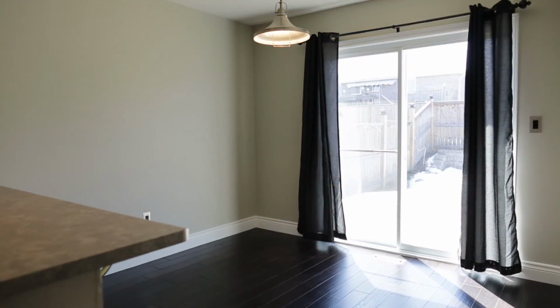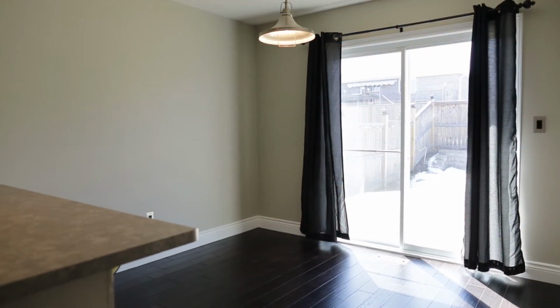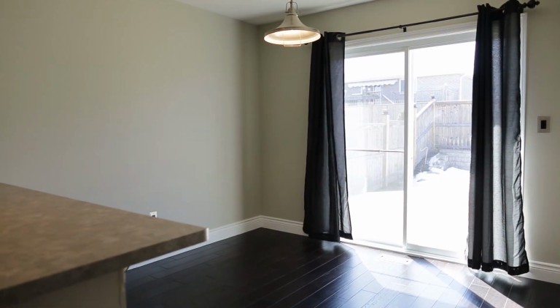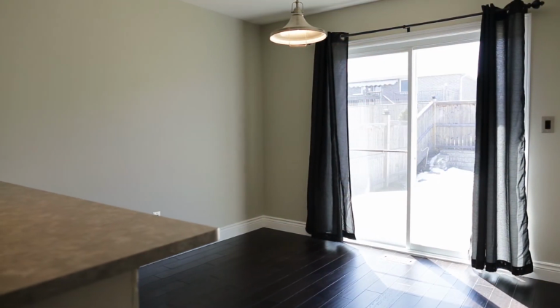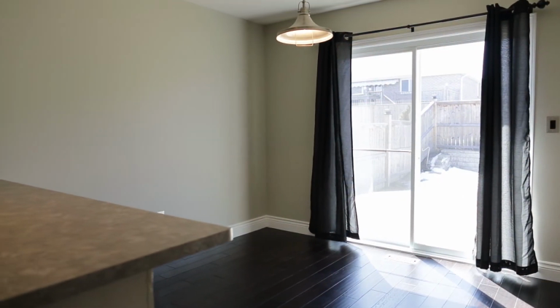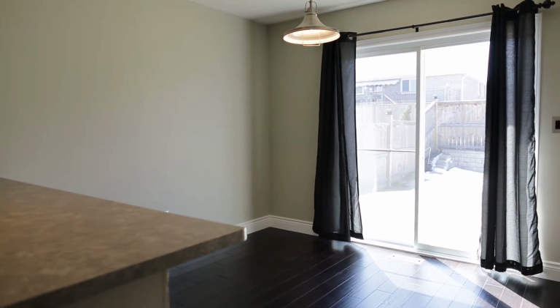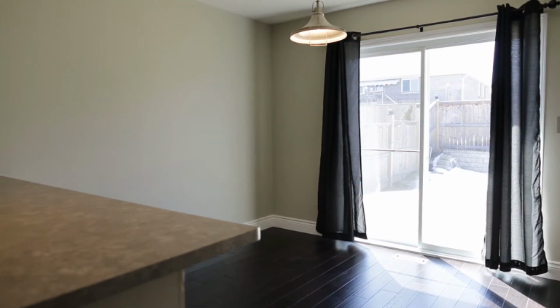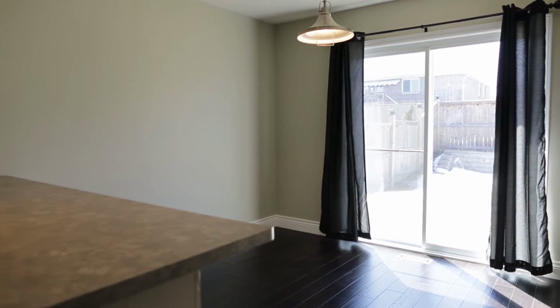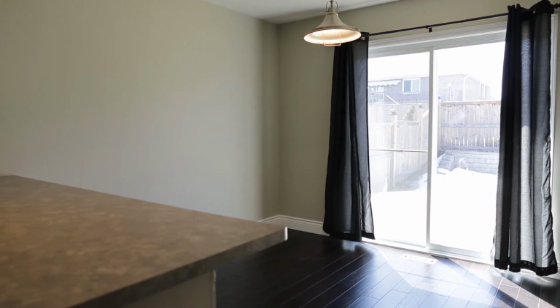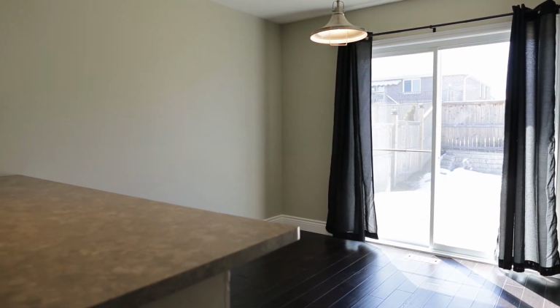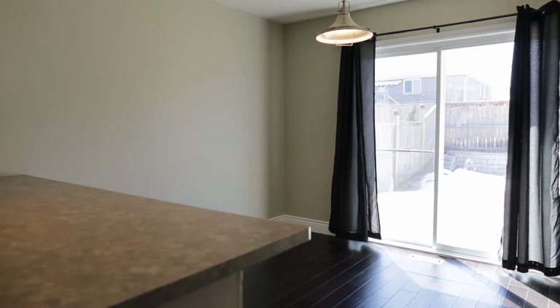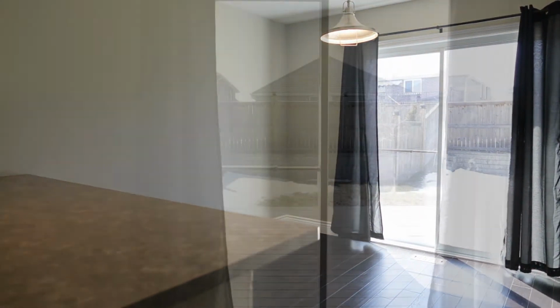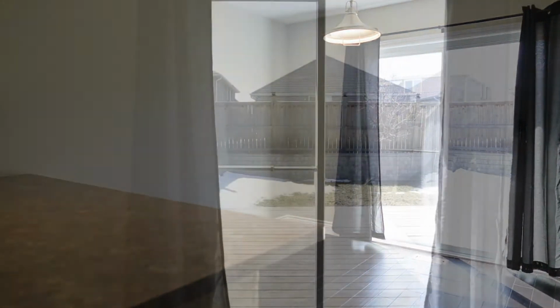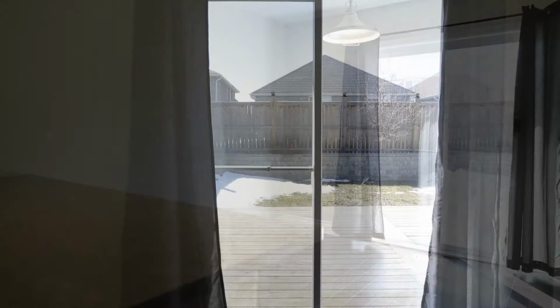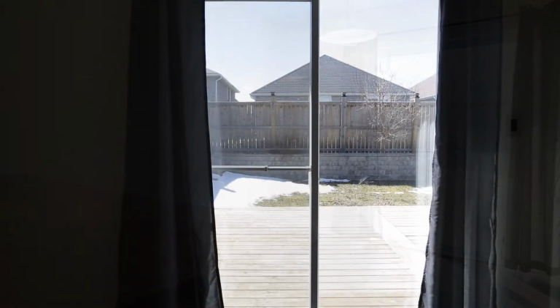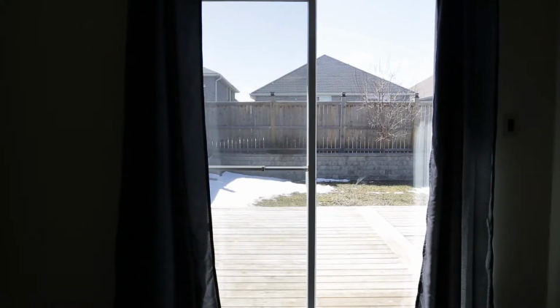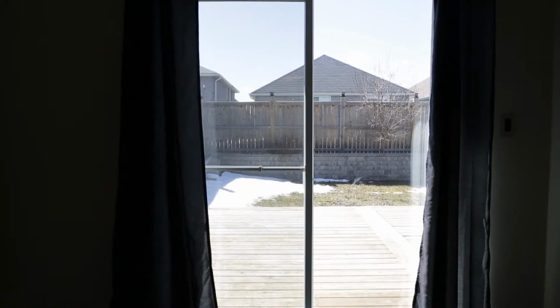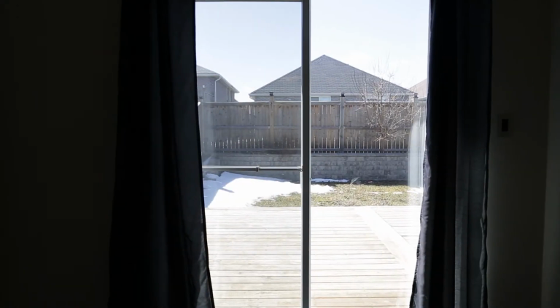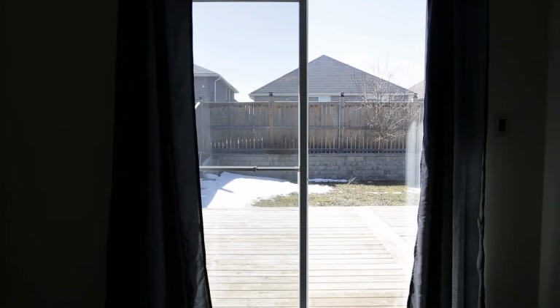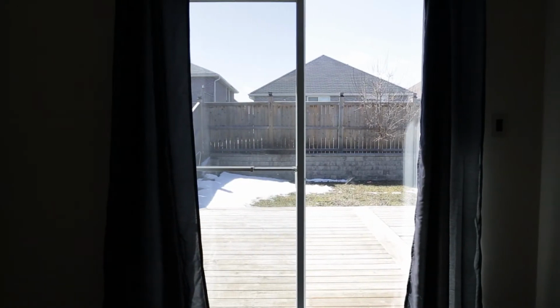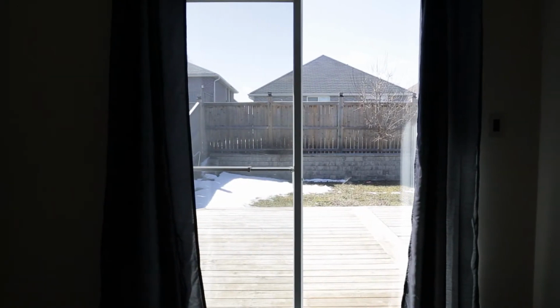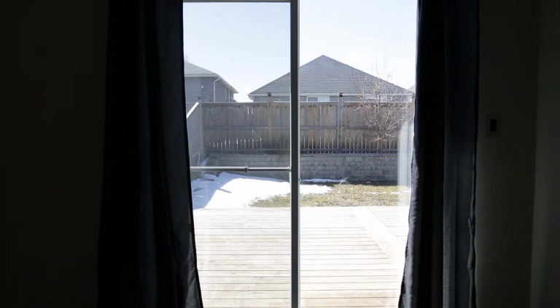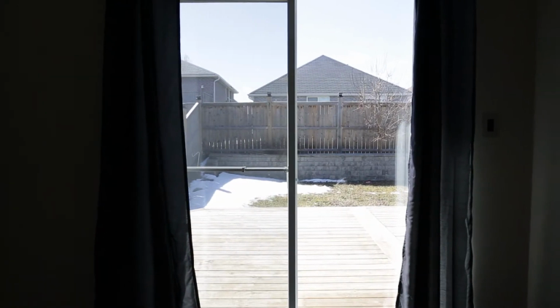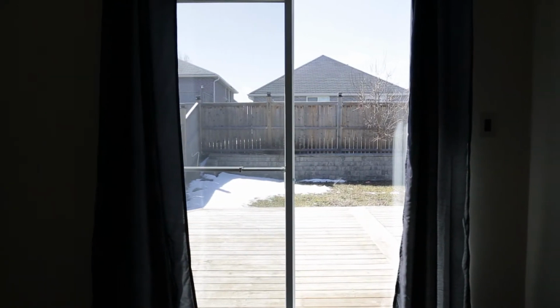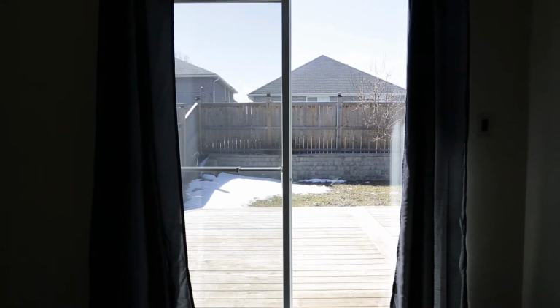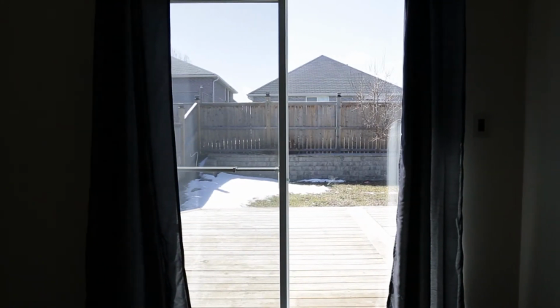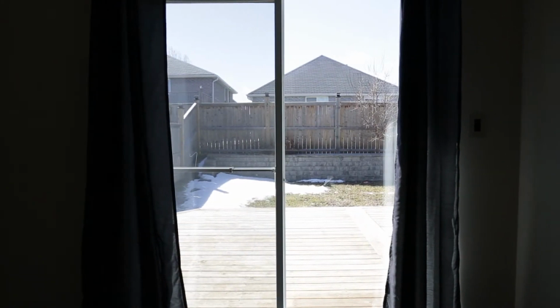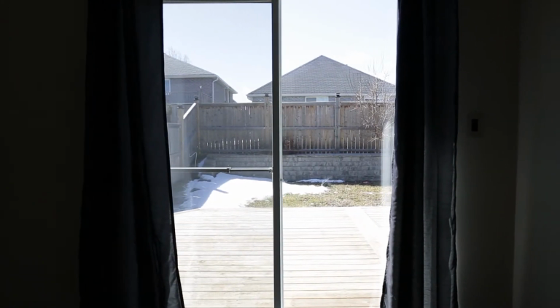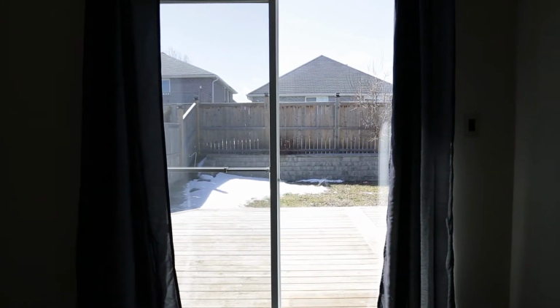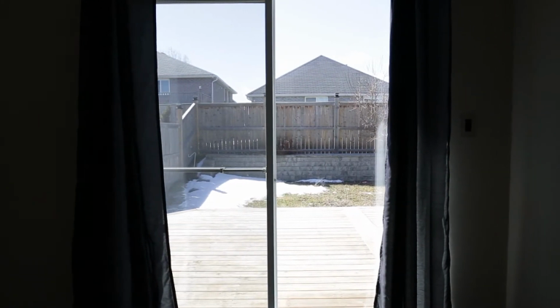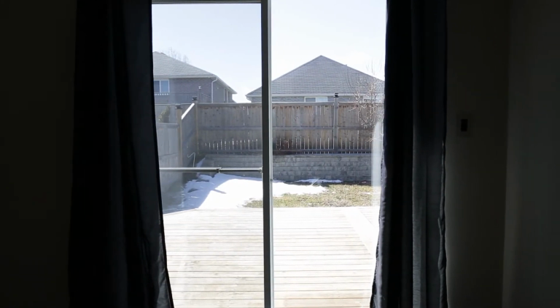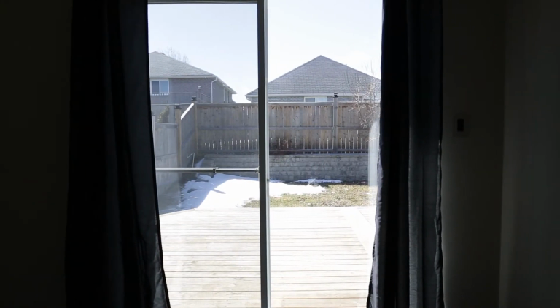Through the large patio doors you'll enter your fully fenced private backyard, which will be perfect for relaxing in the warm summer months.